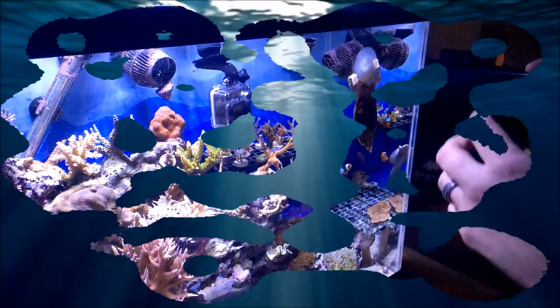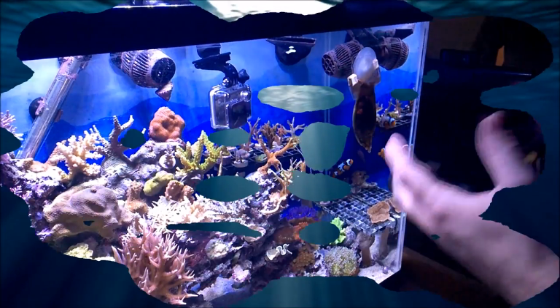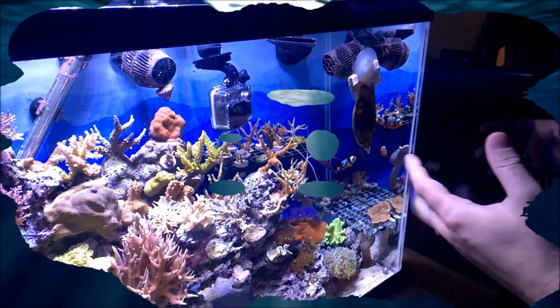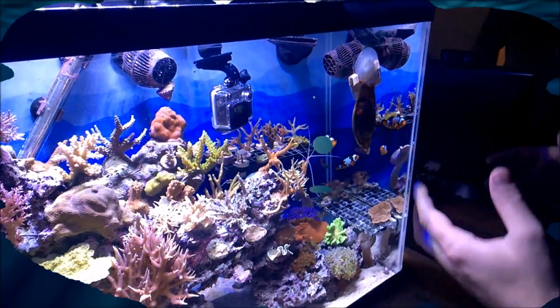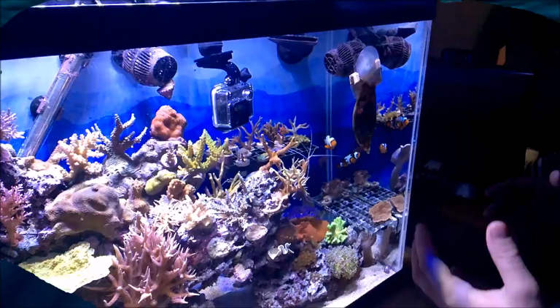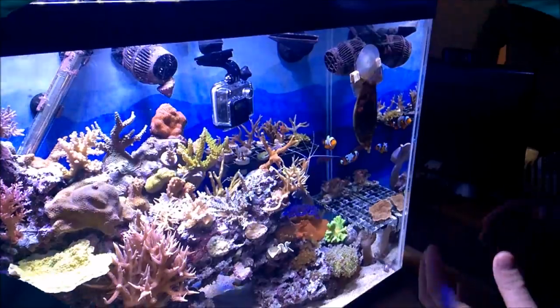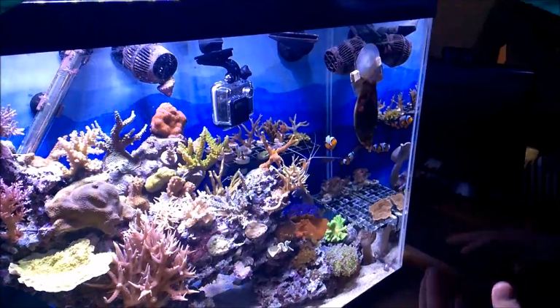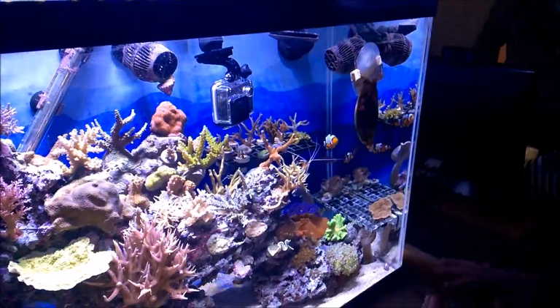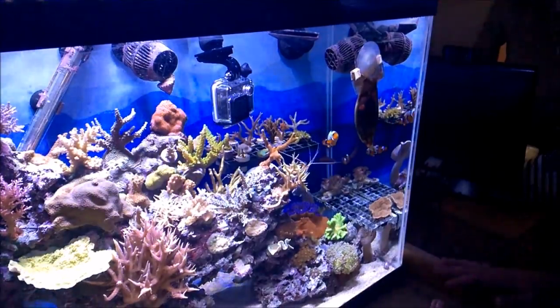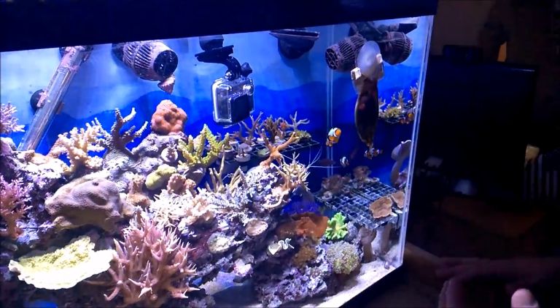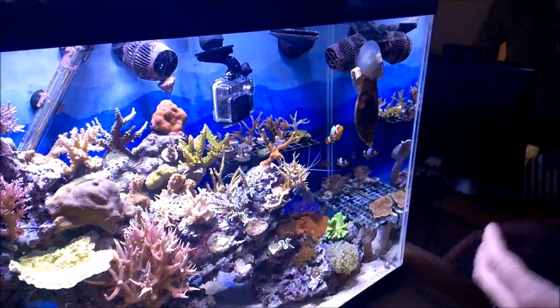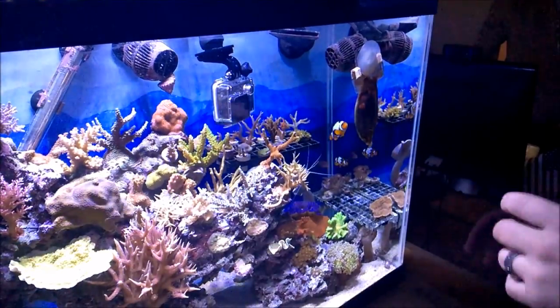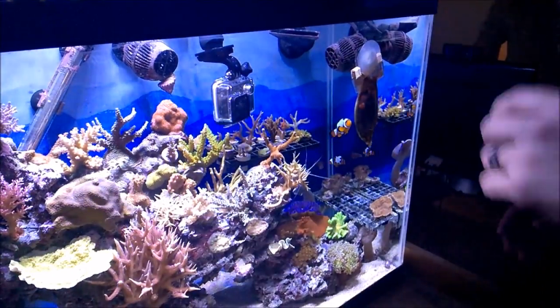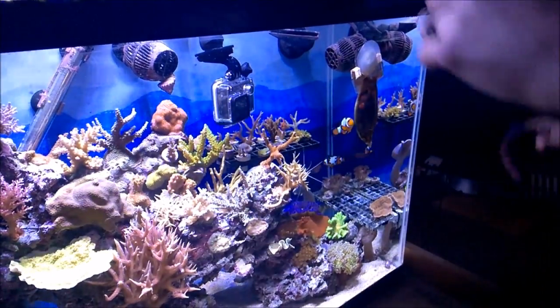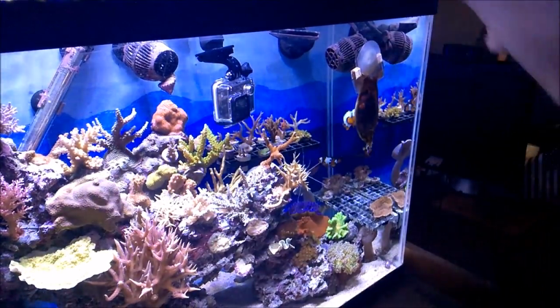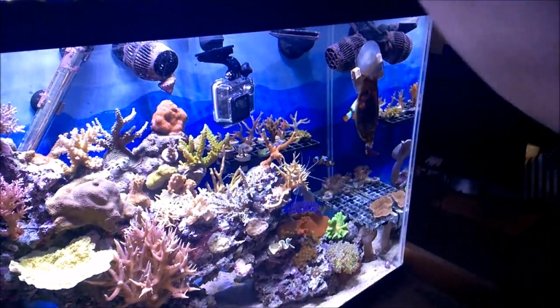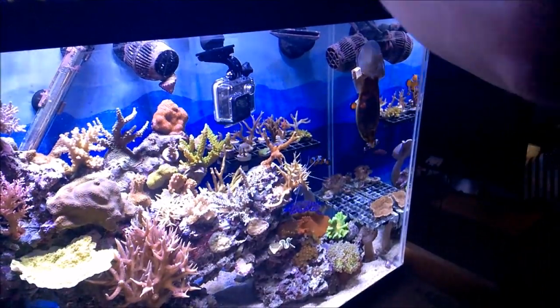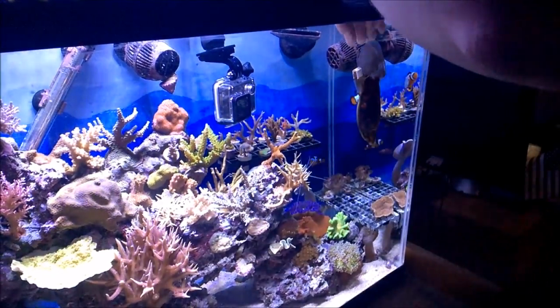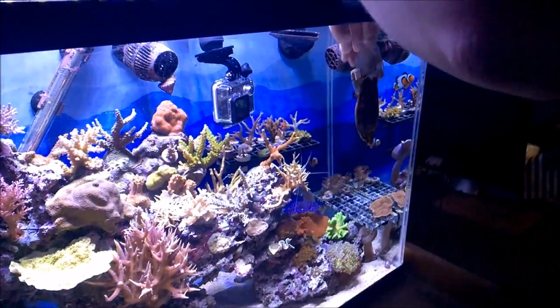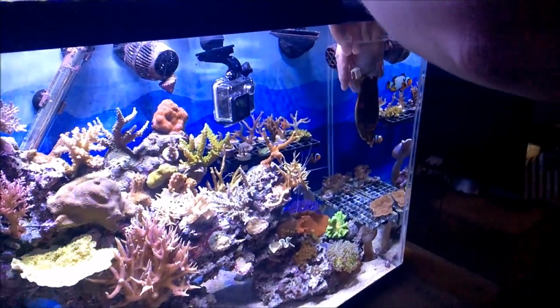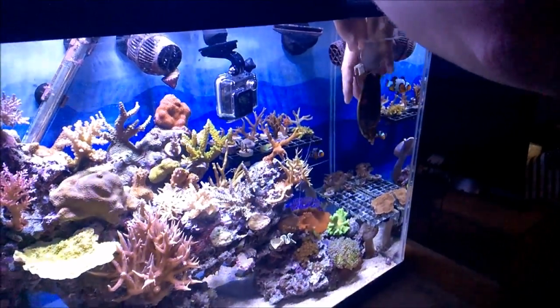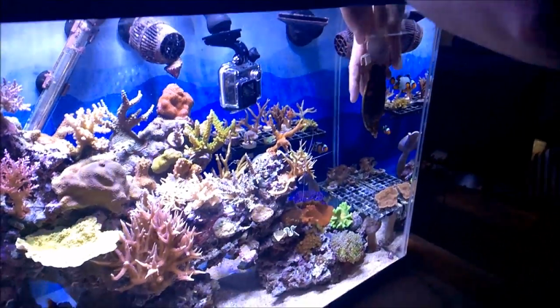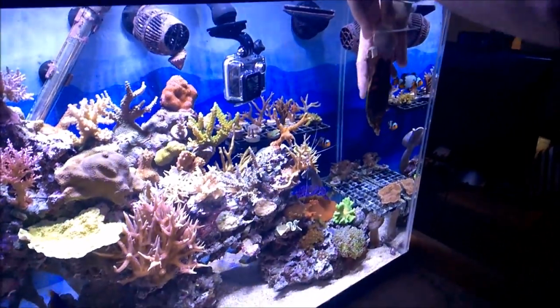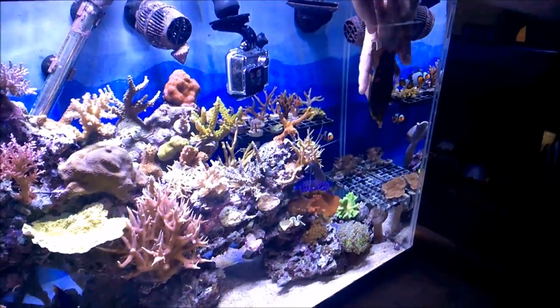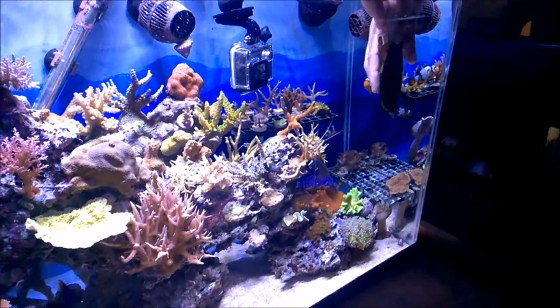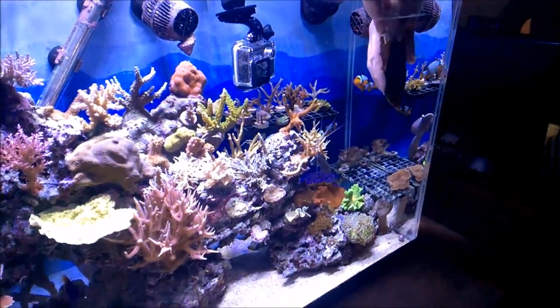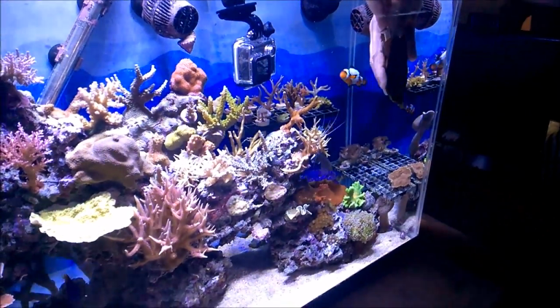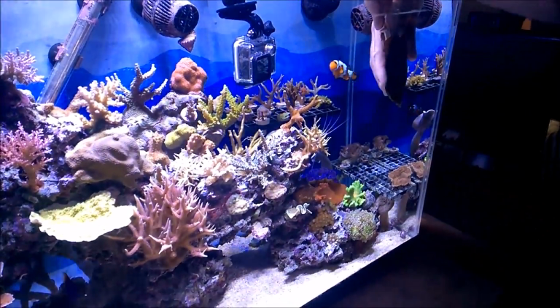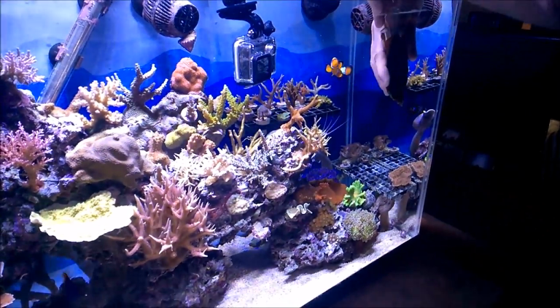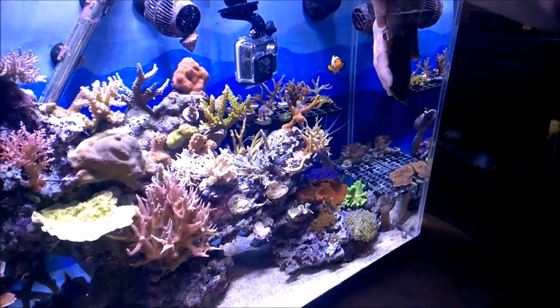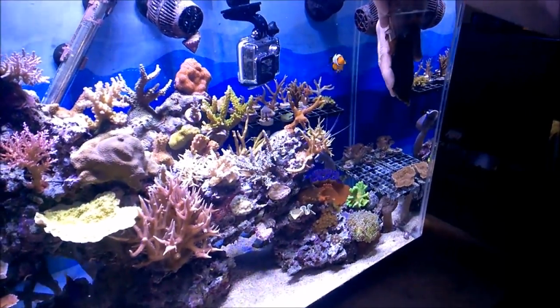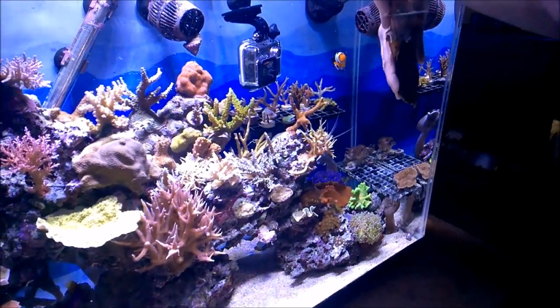Welcome to Puff Daddy Reef. Today I'll be hatching my Brown Banded Bamboo Shark.